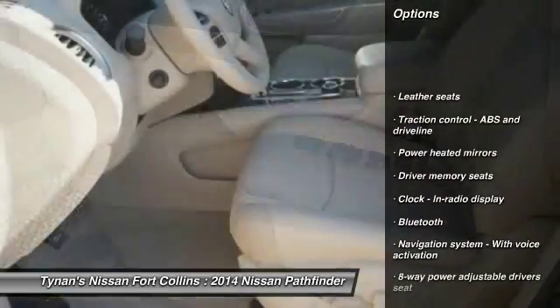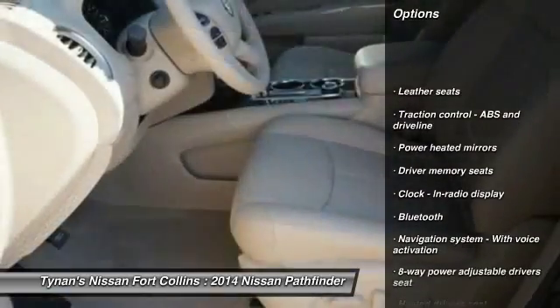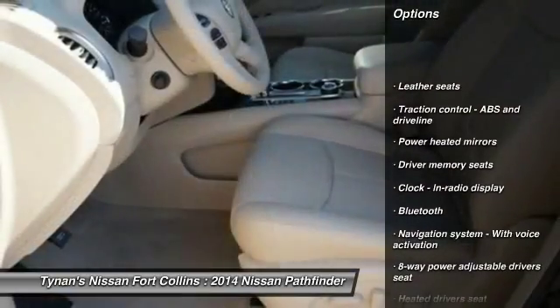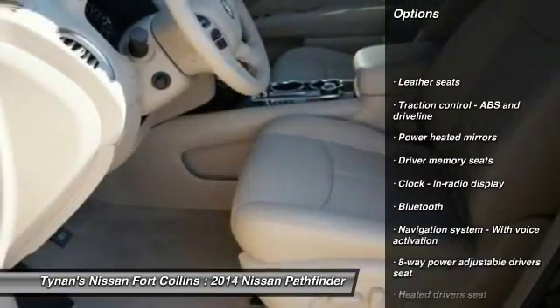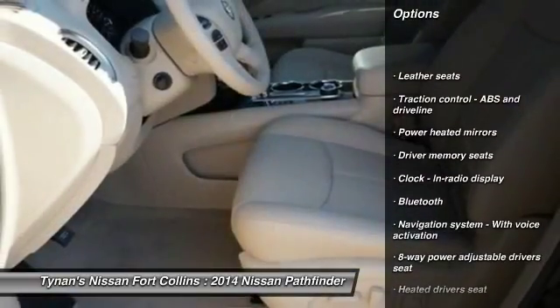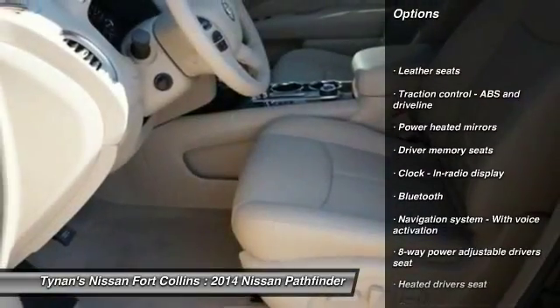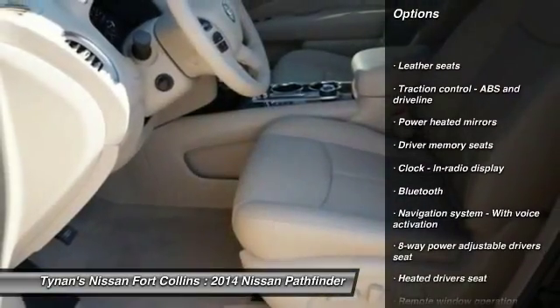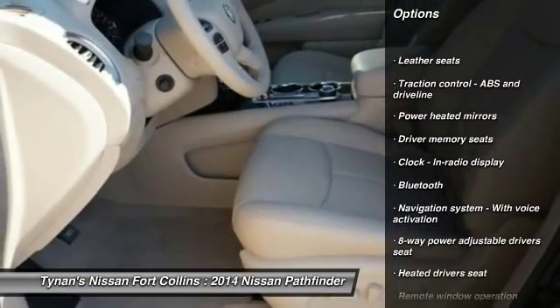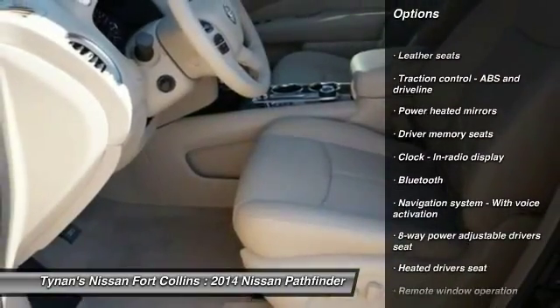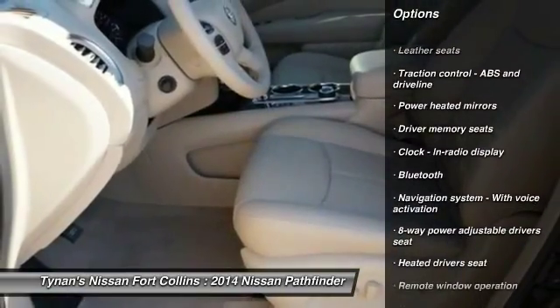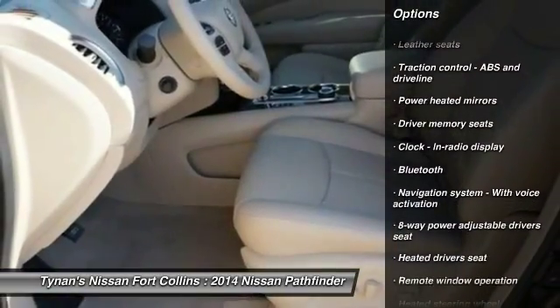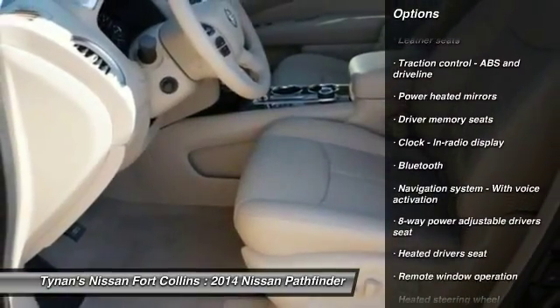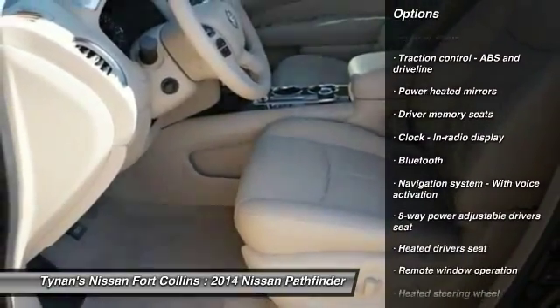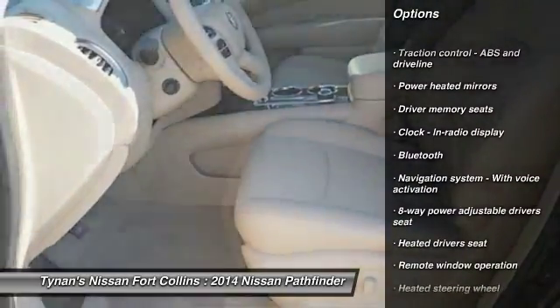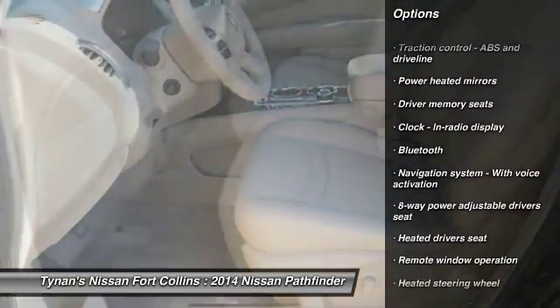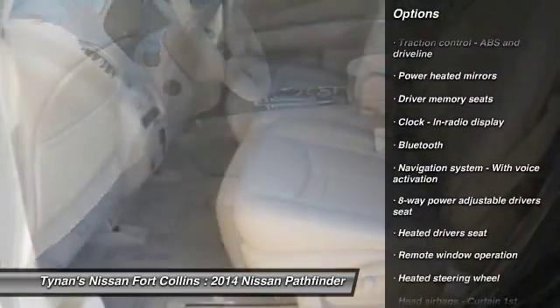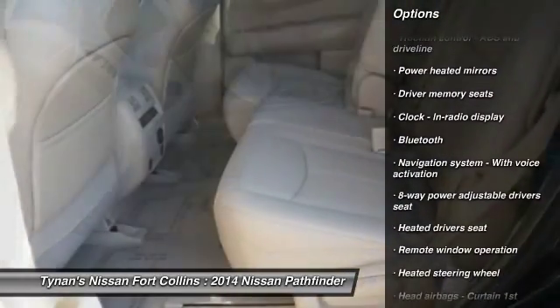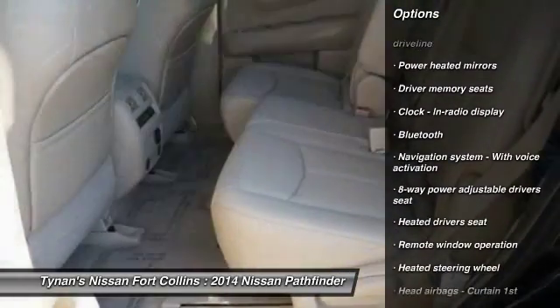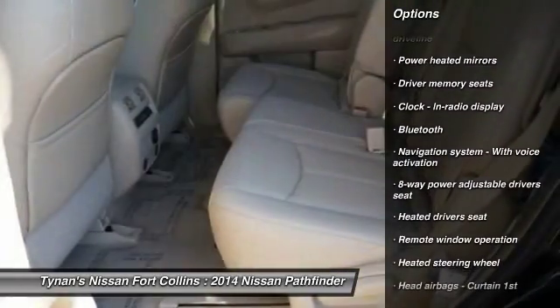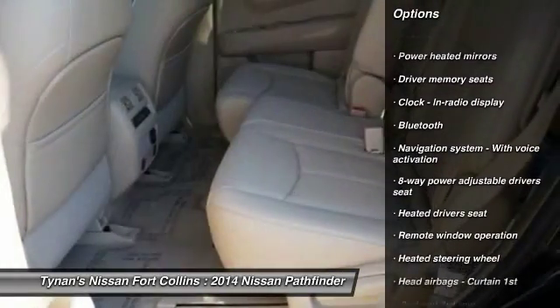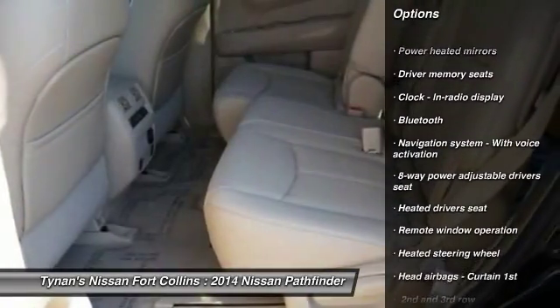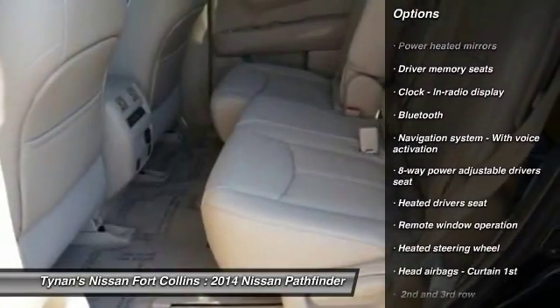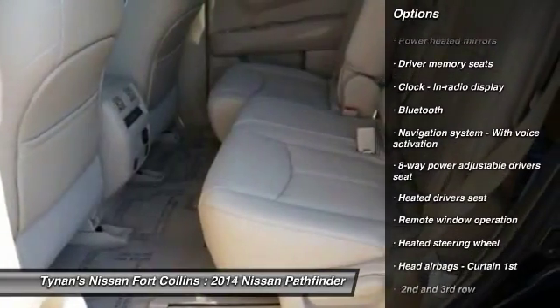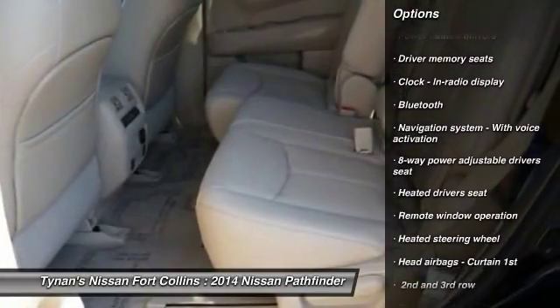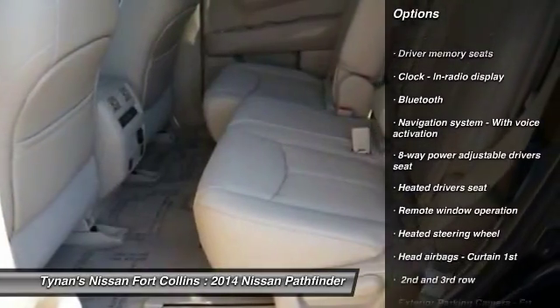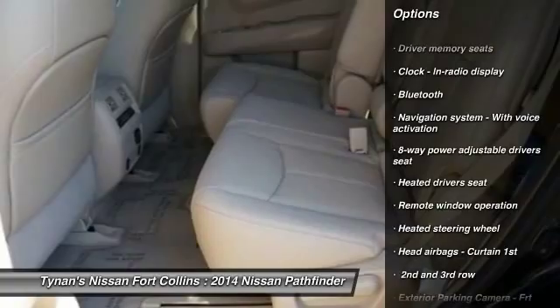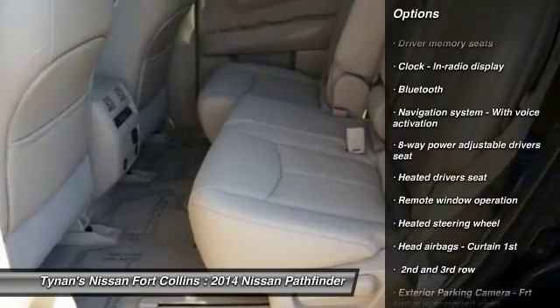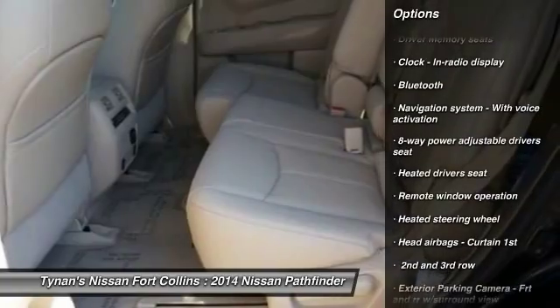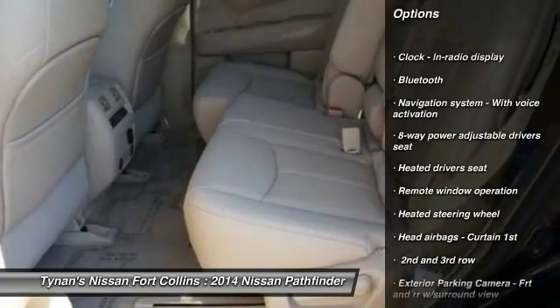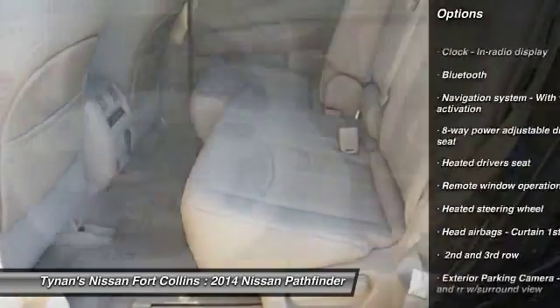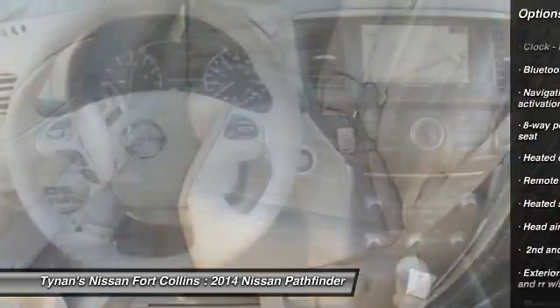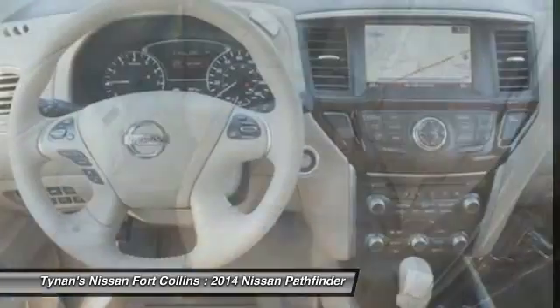remote engine start, traction control, airbags, cruise control, Bluetooth,